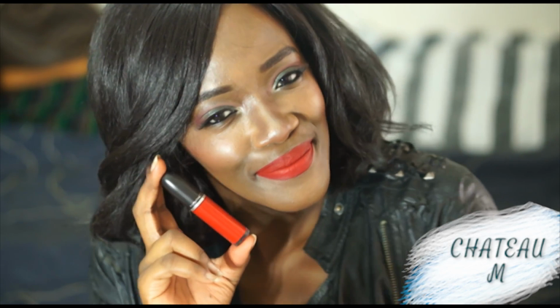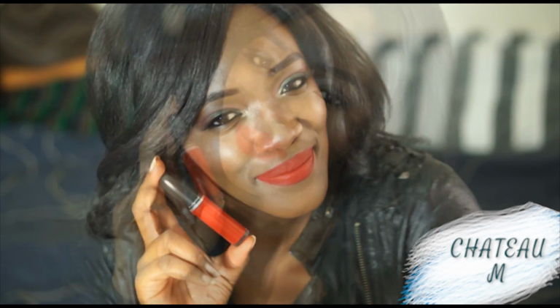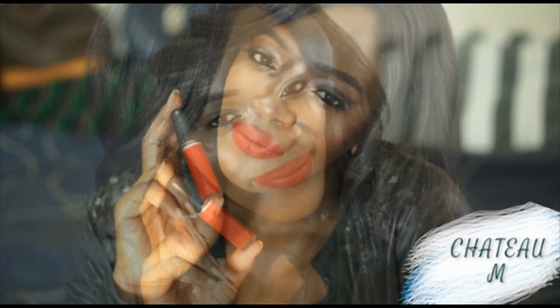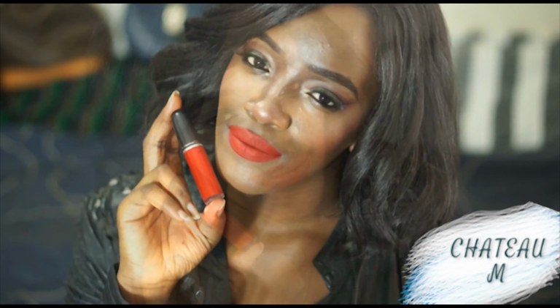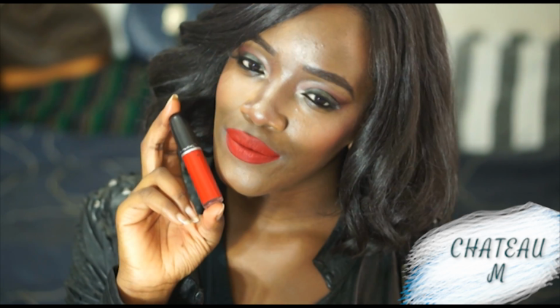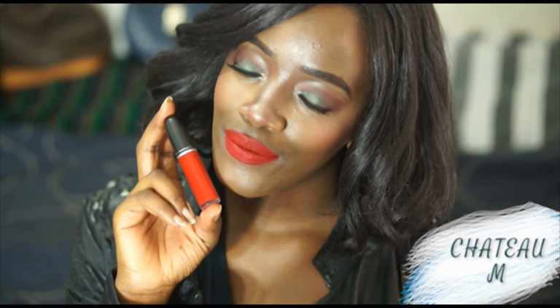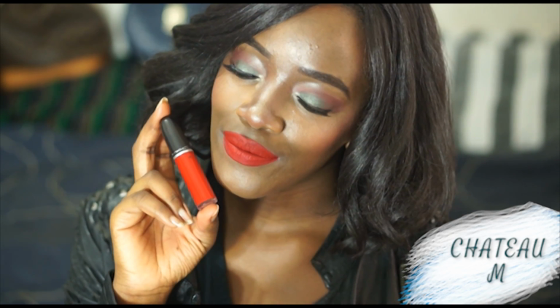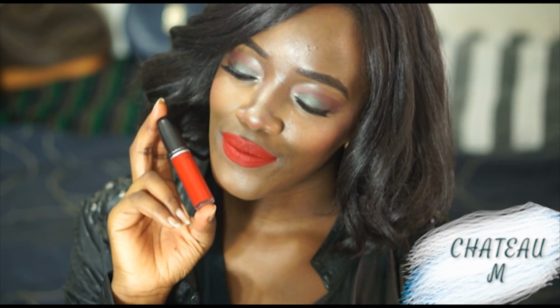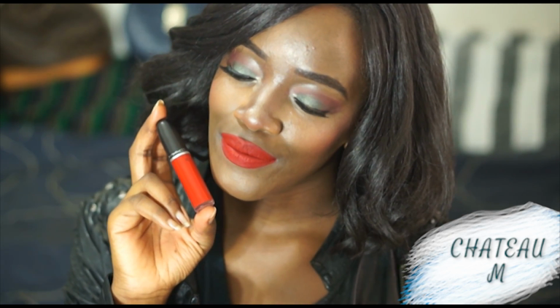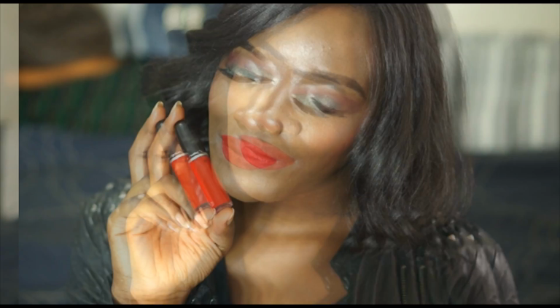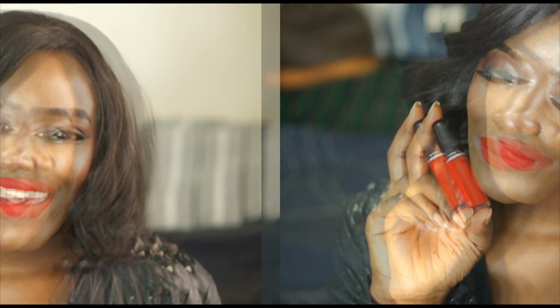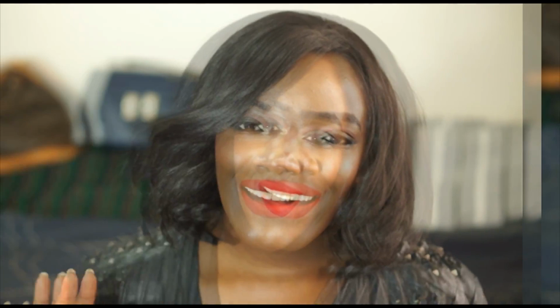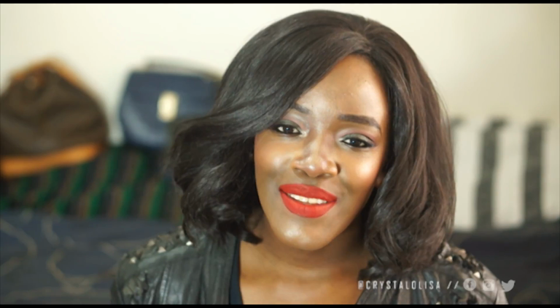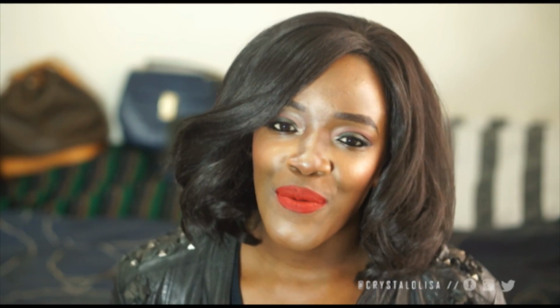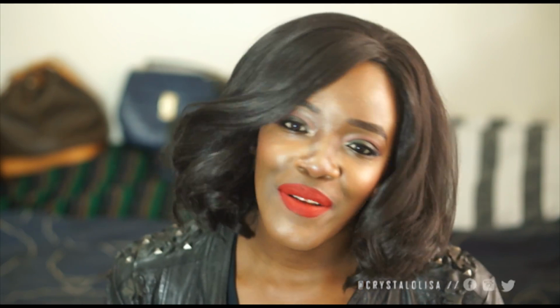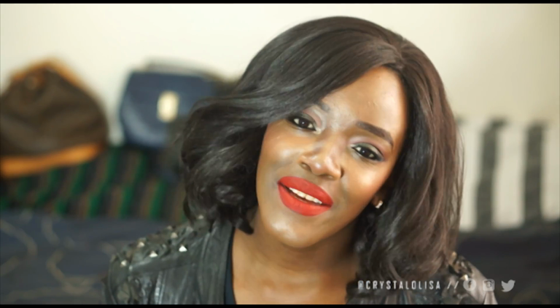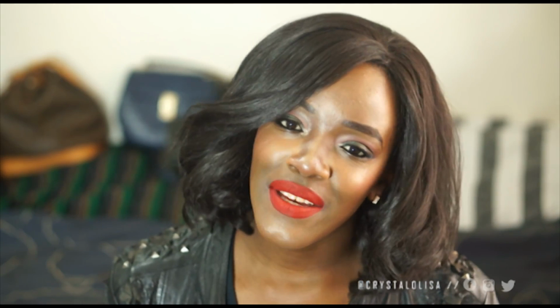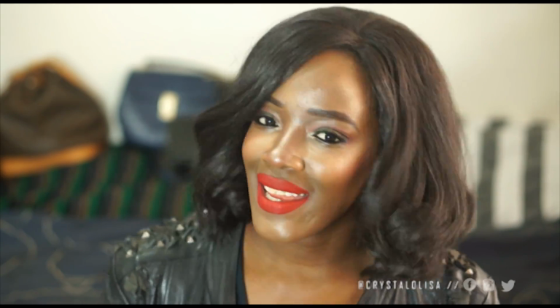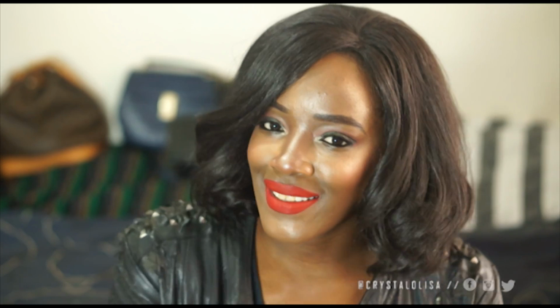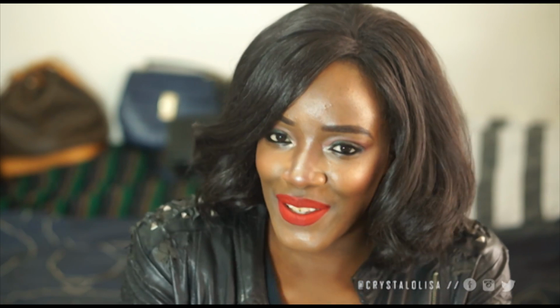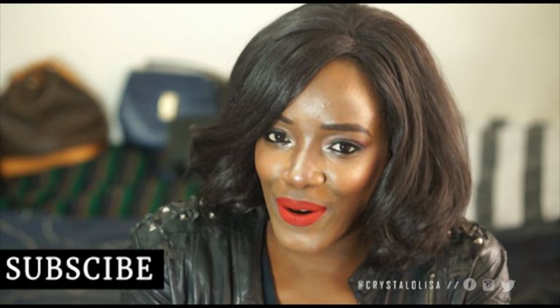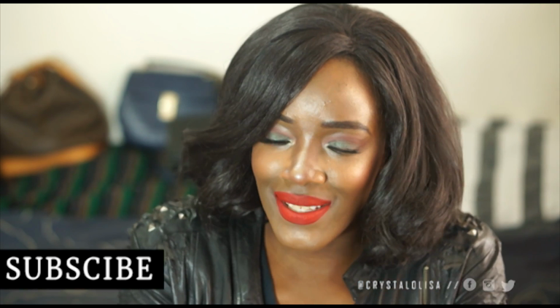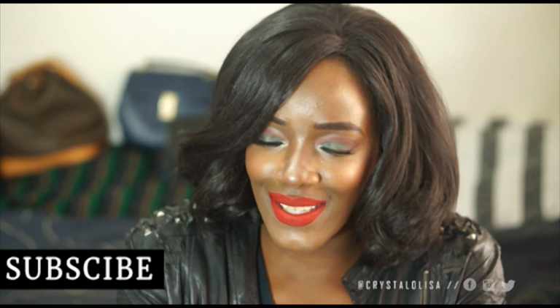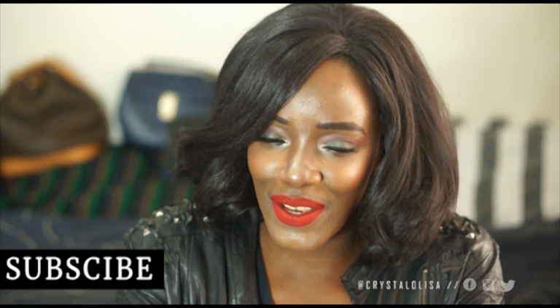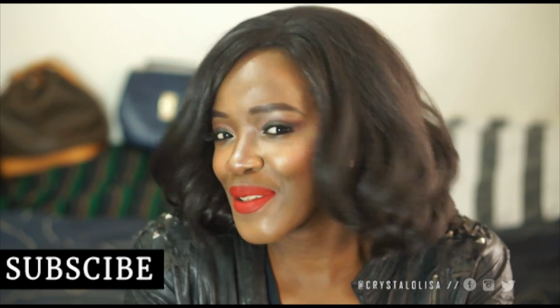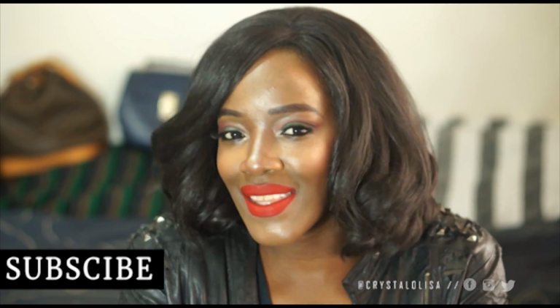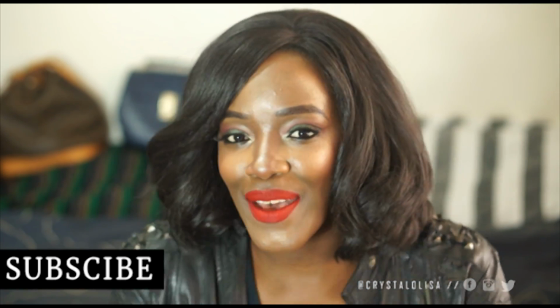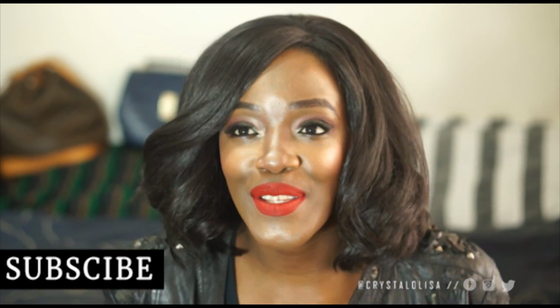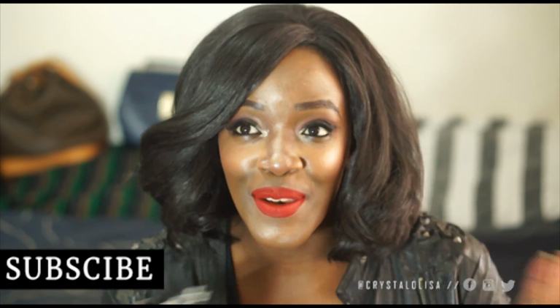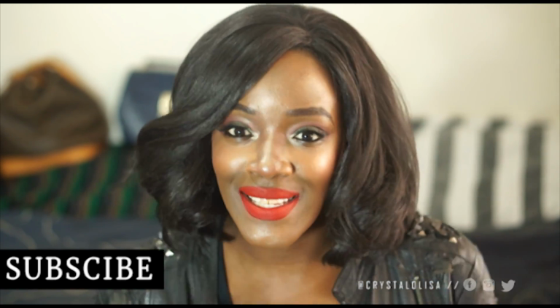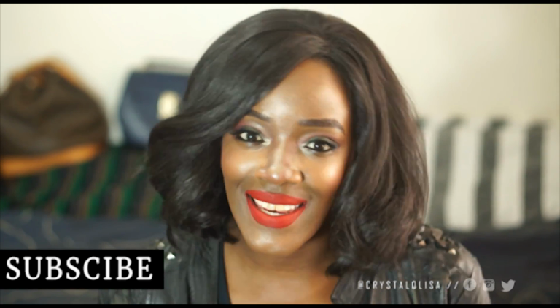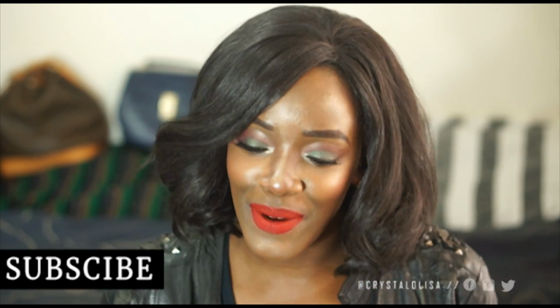Hey guys, welcome back to my channel. Today's video is one that I am so excited about.